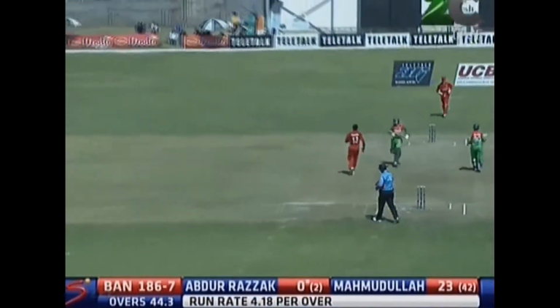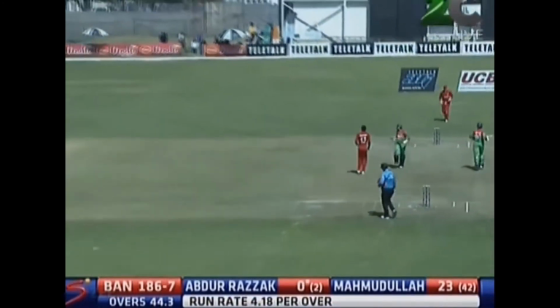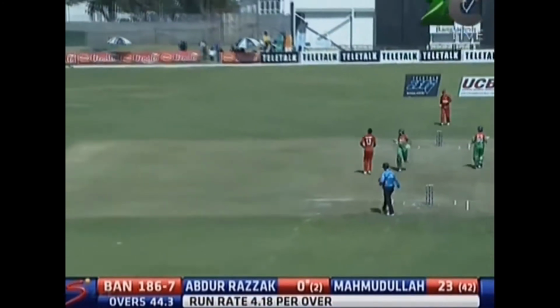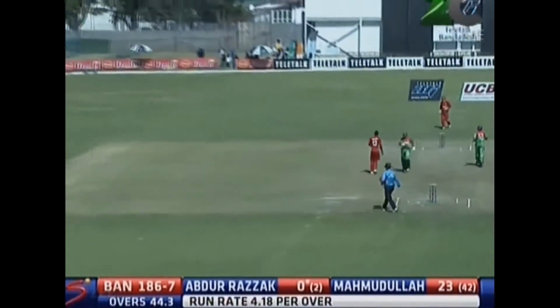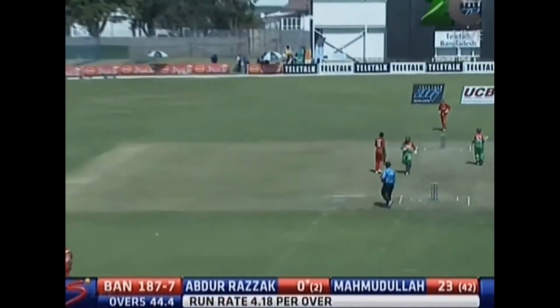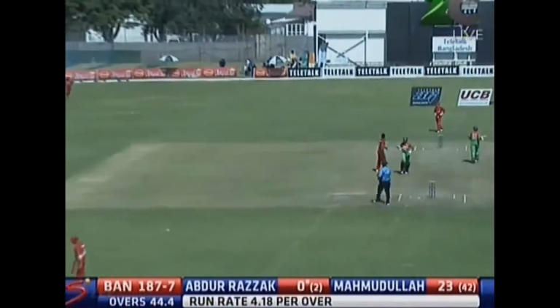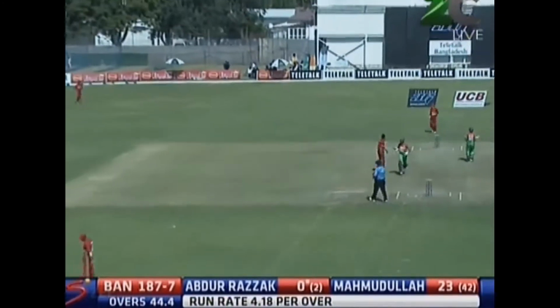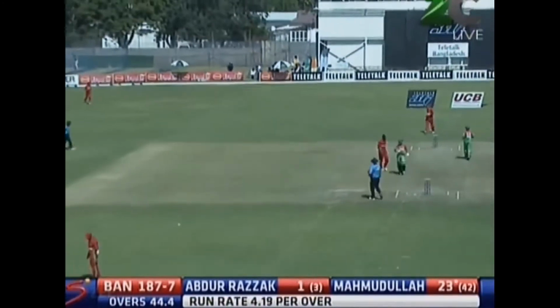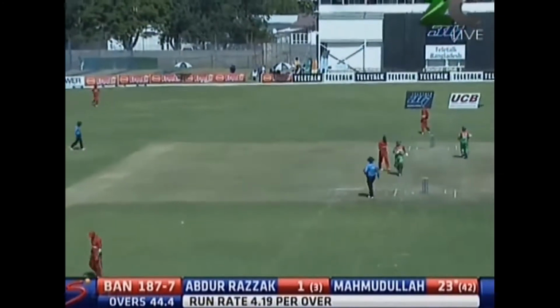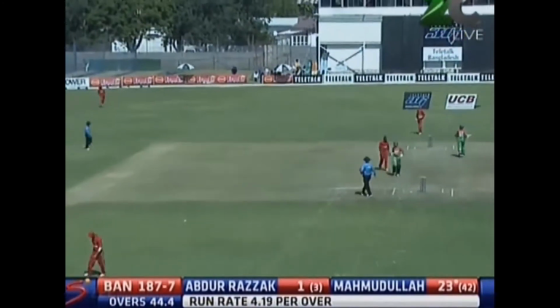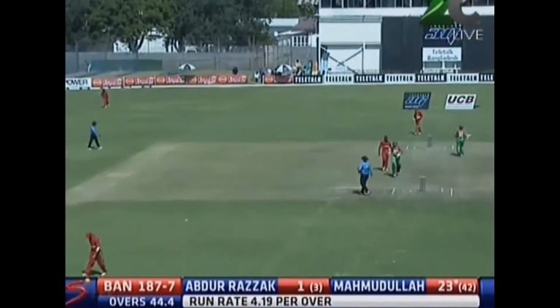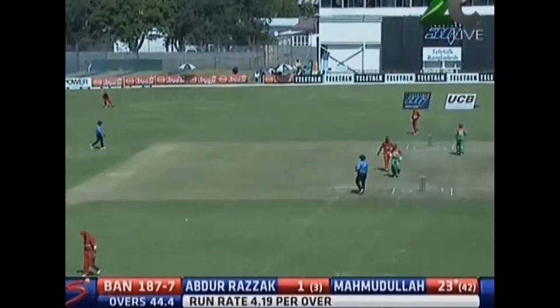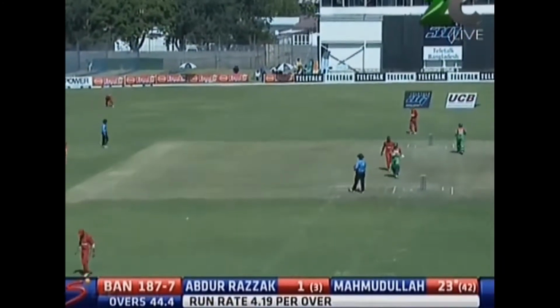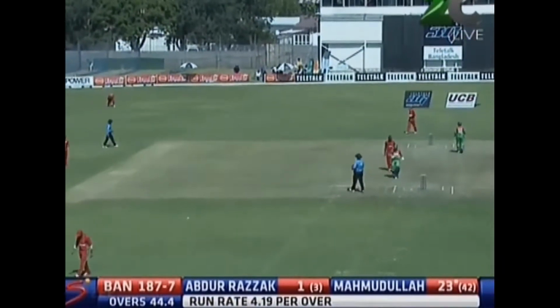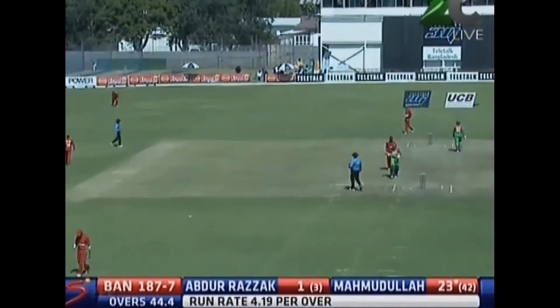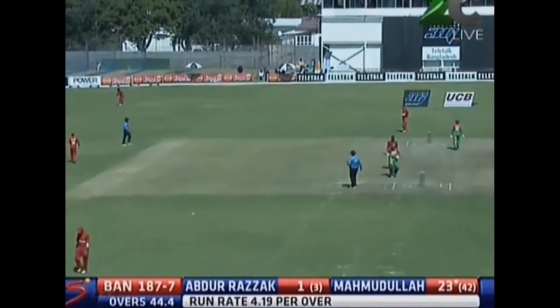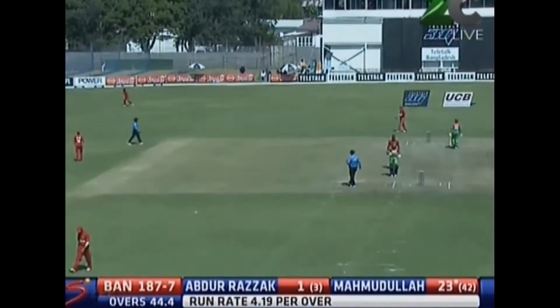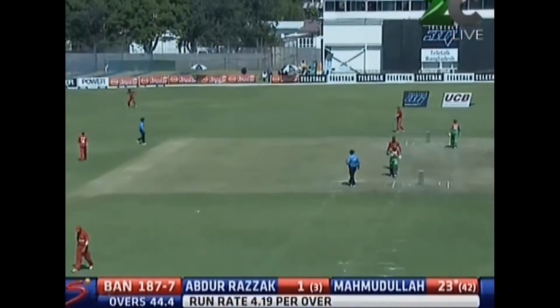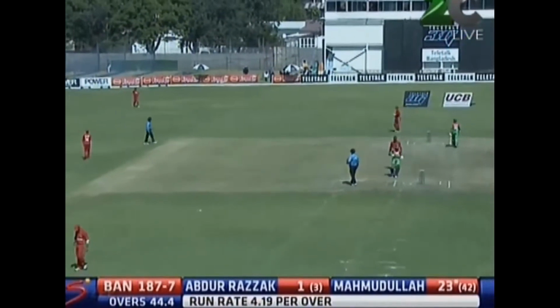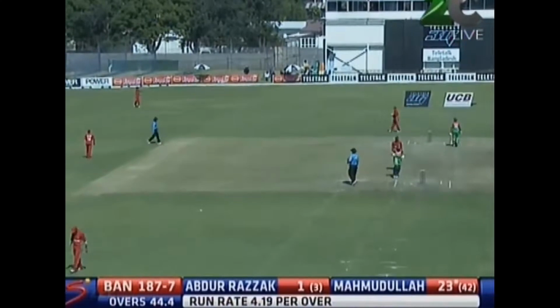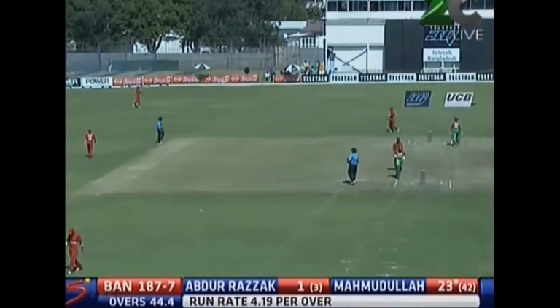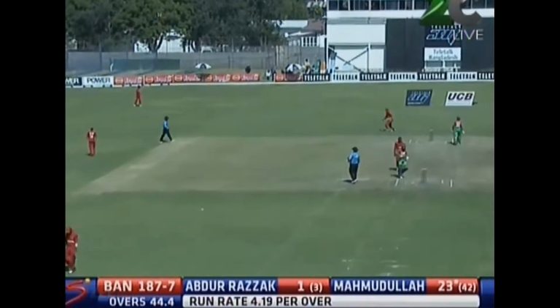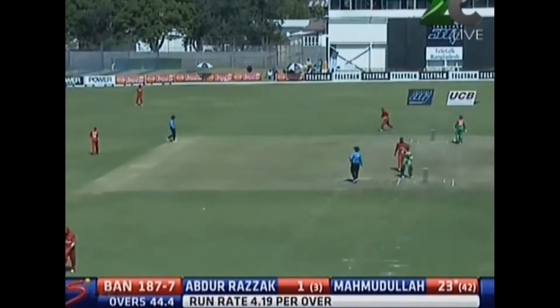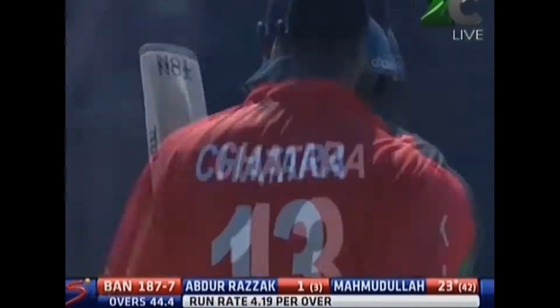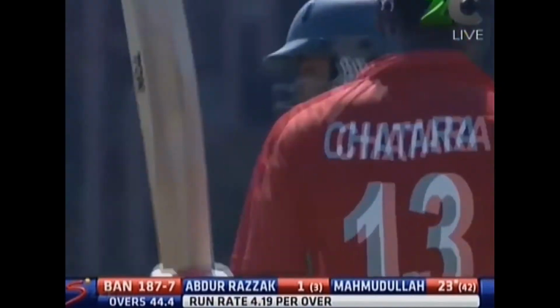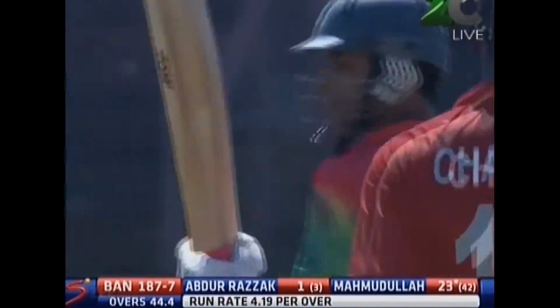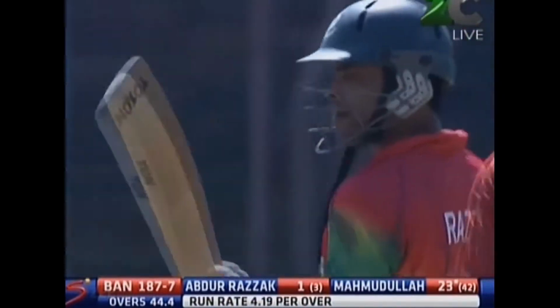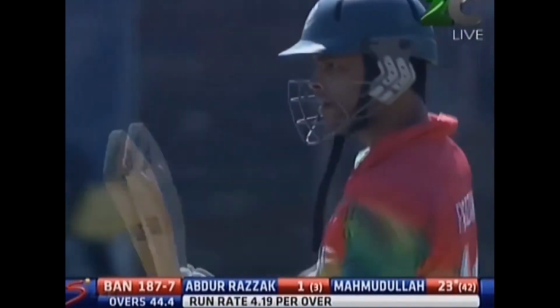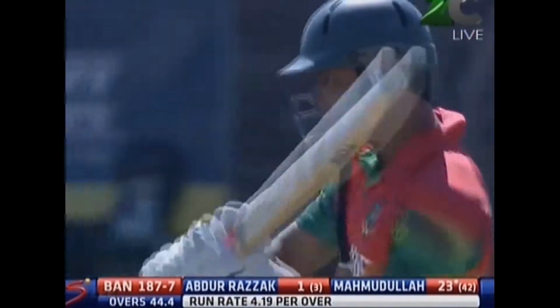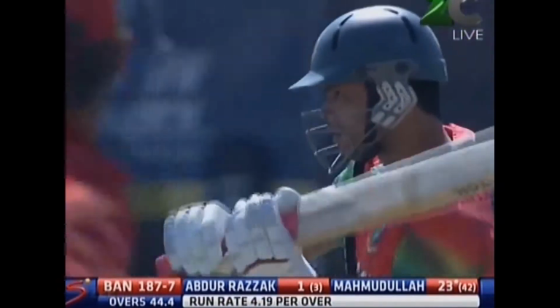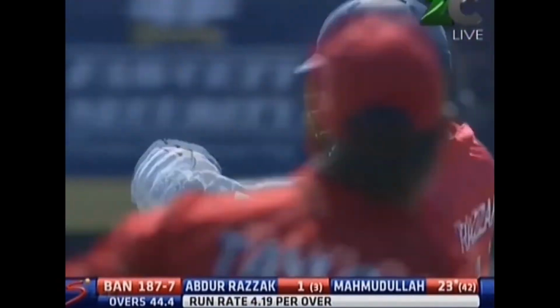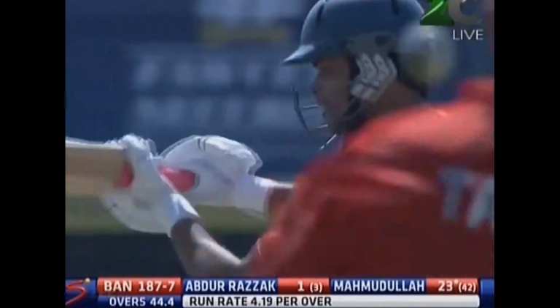Without a doubt, Bangladeshi batsmen are more comfortable playing on the front foot, hitting down the ground. They do like a bit of width.